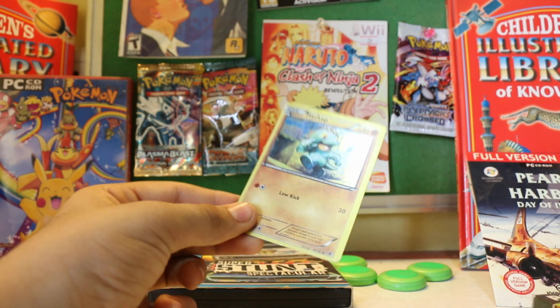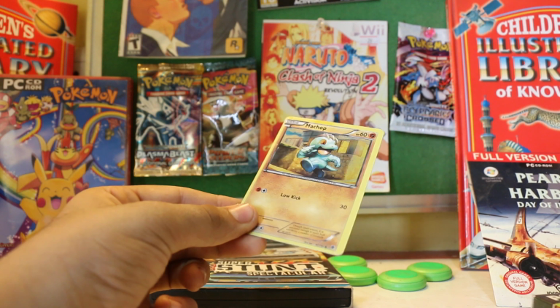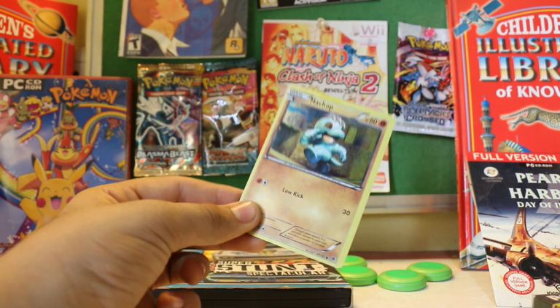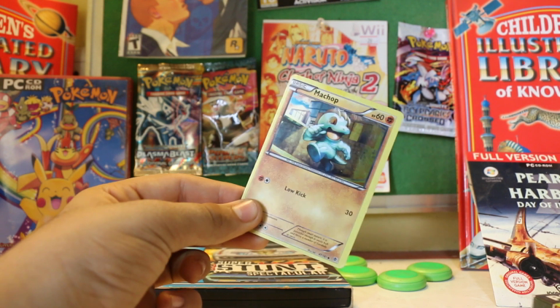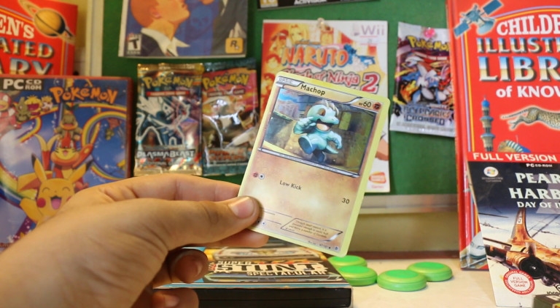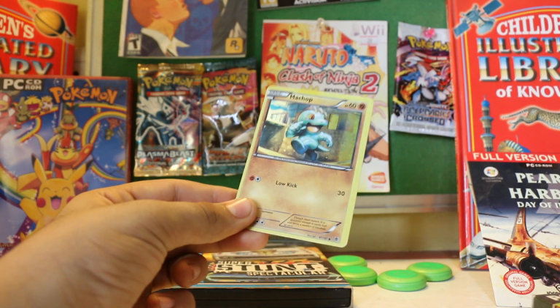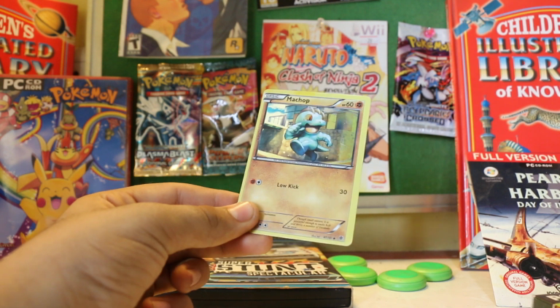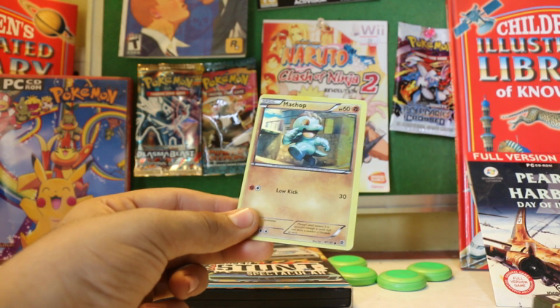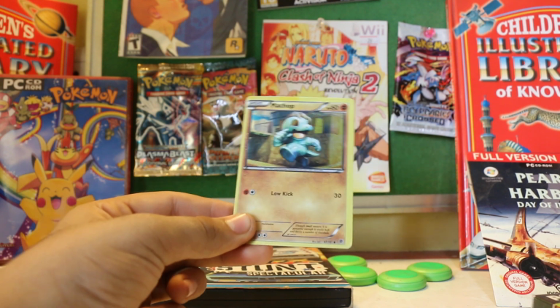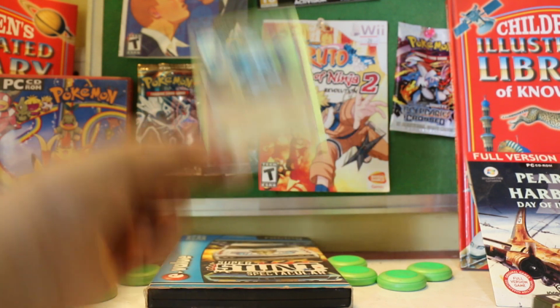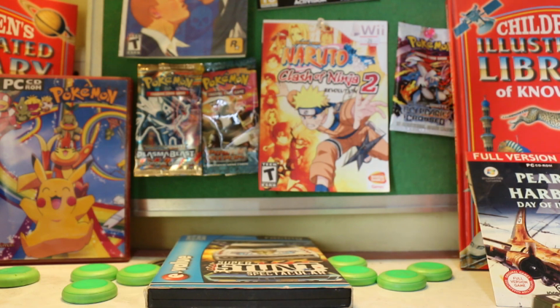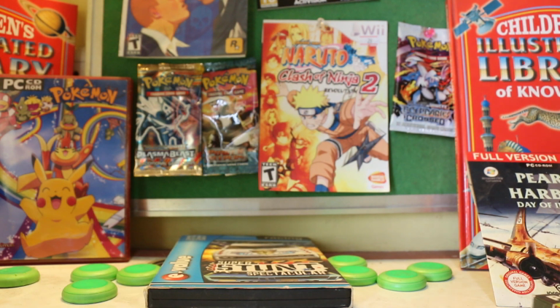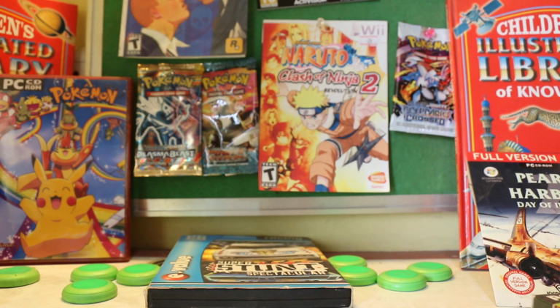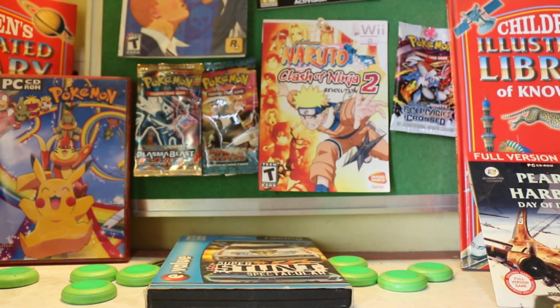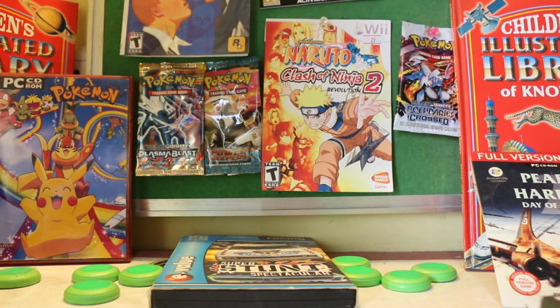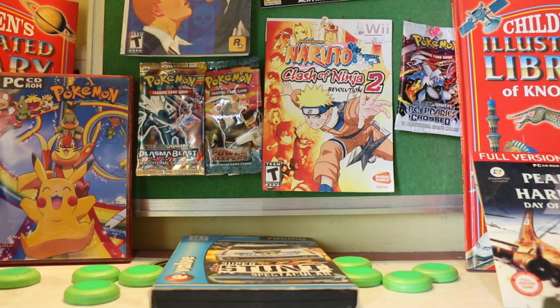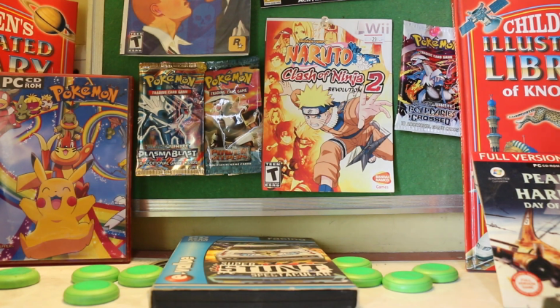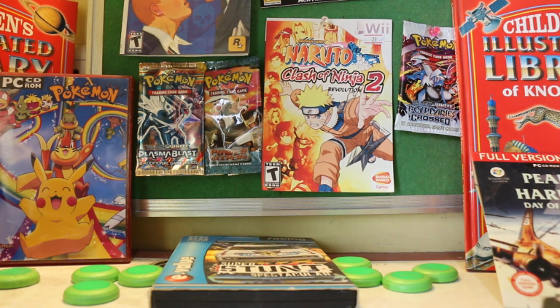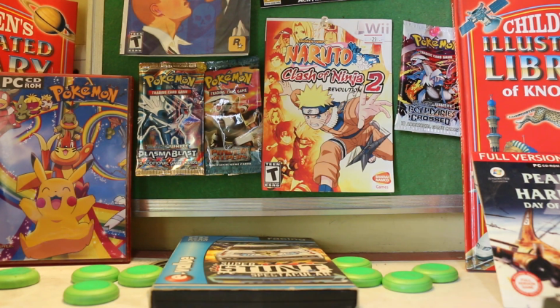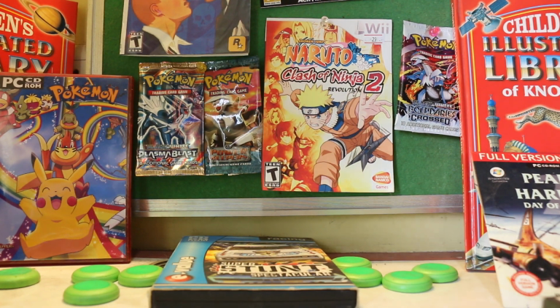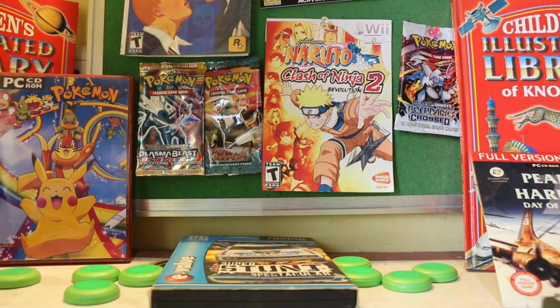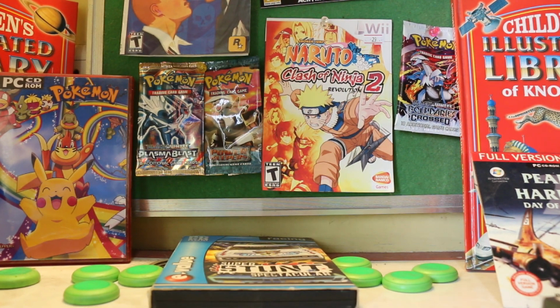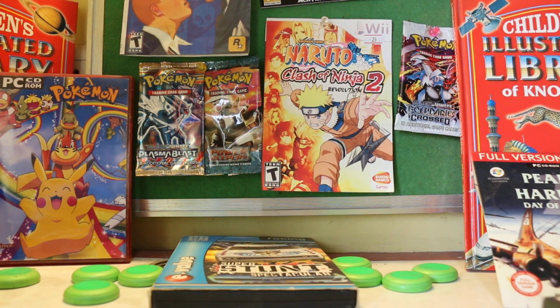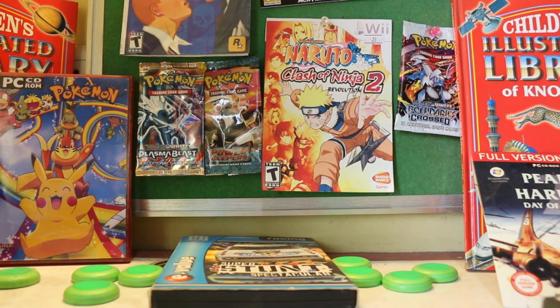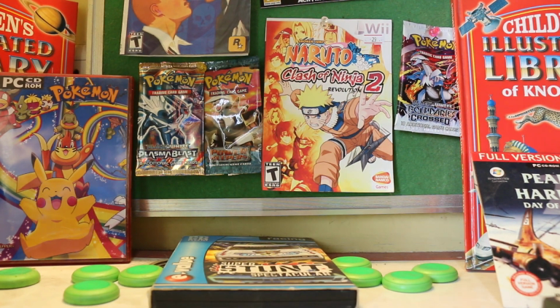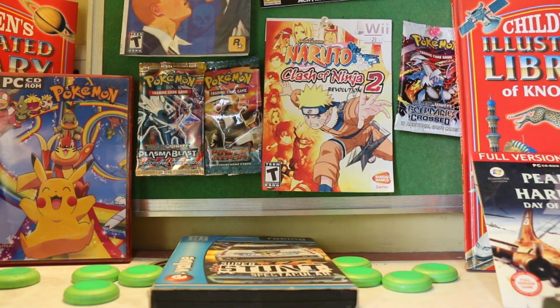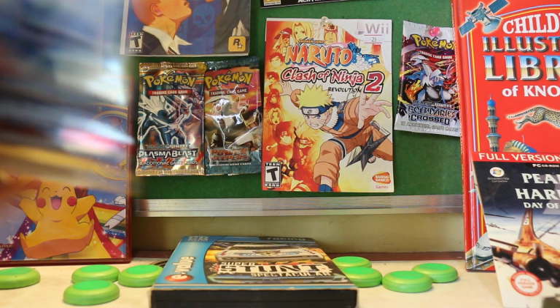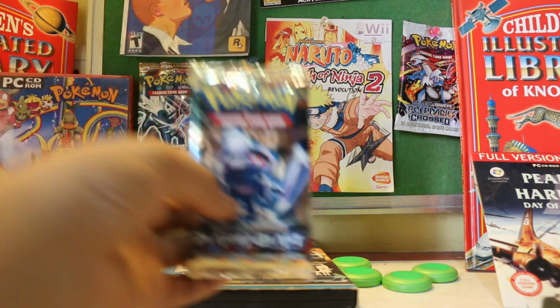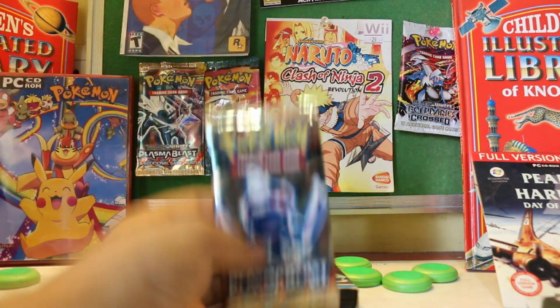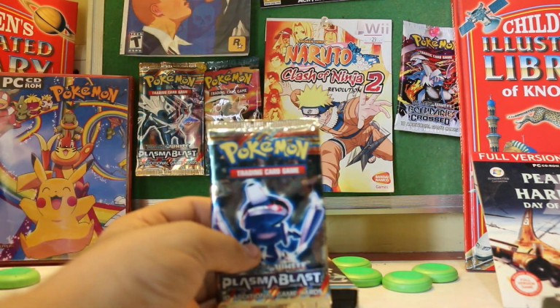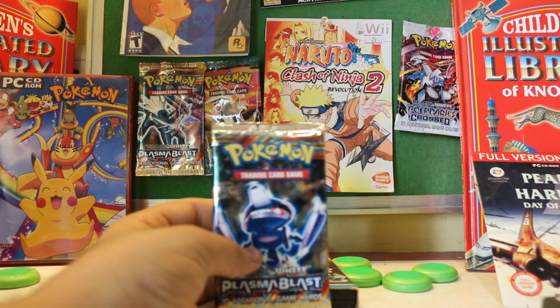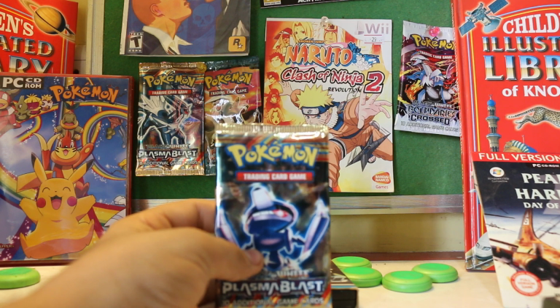The rare in the back is a Machamp hollow rare — pretty nice pulls. All right, let's go for the next pack.